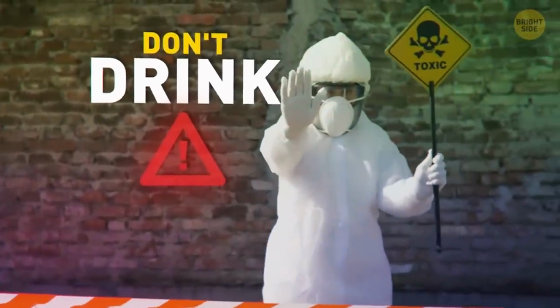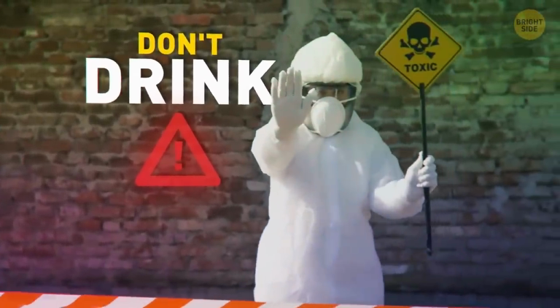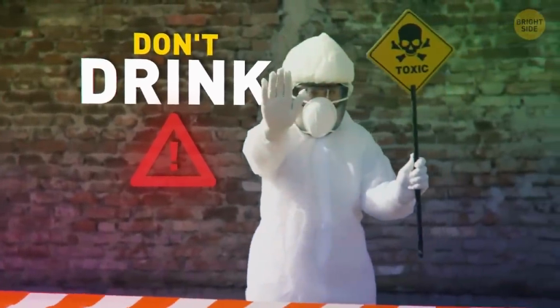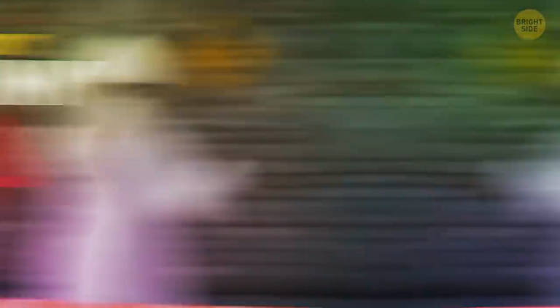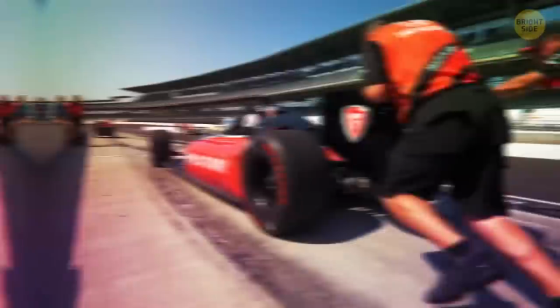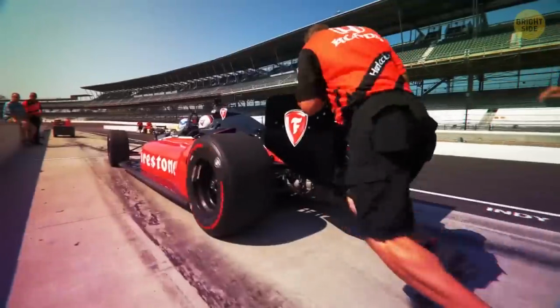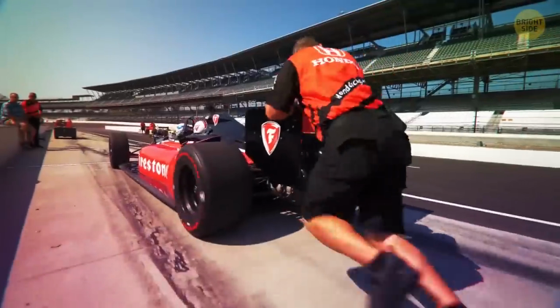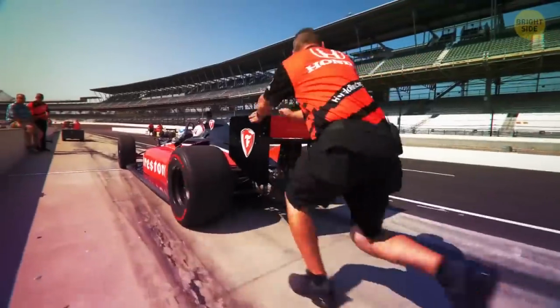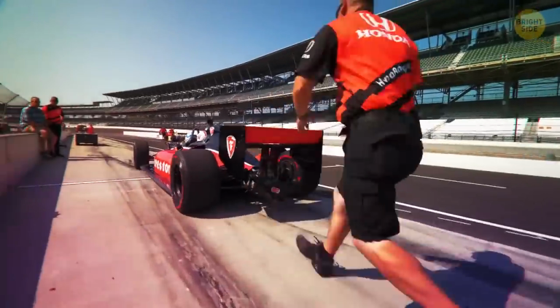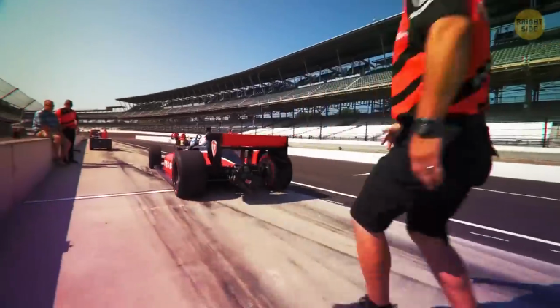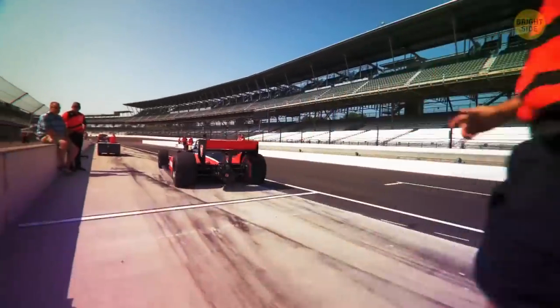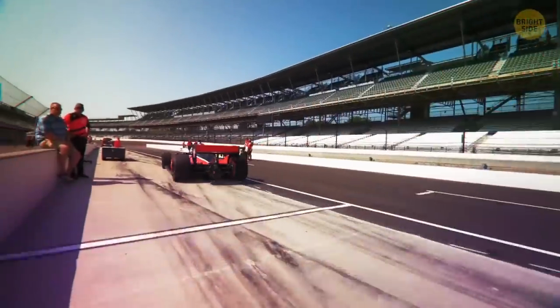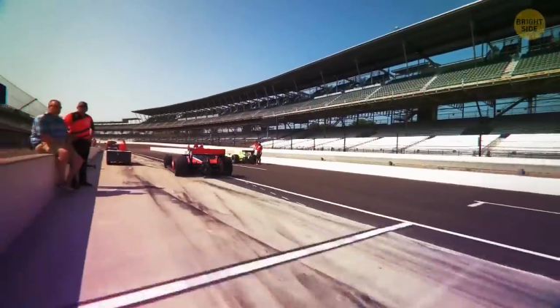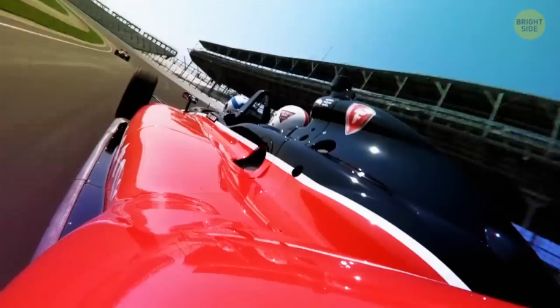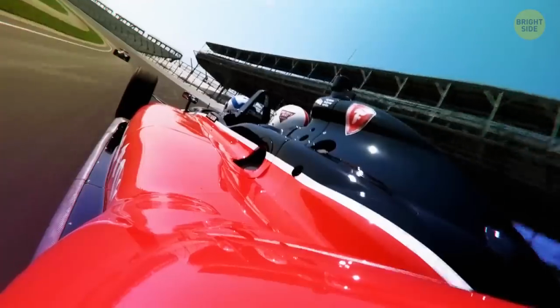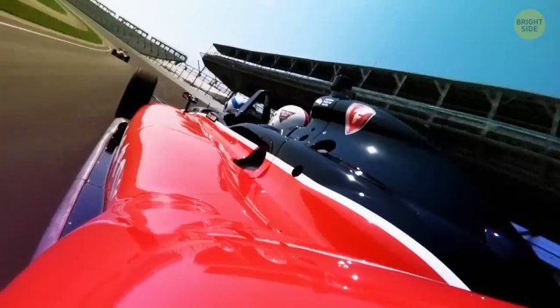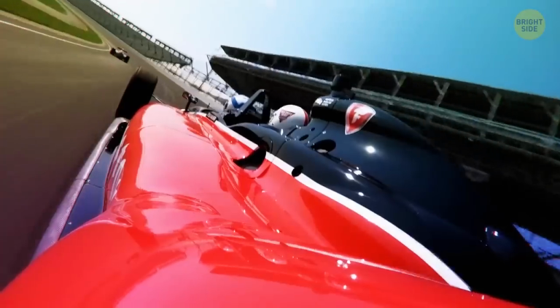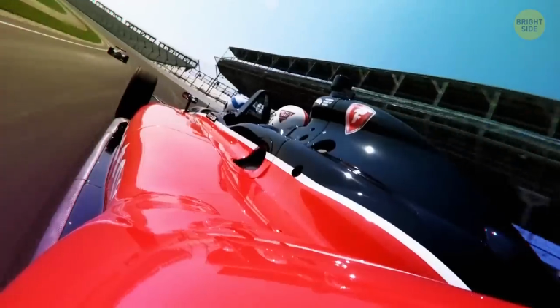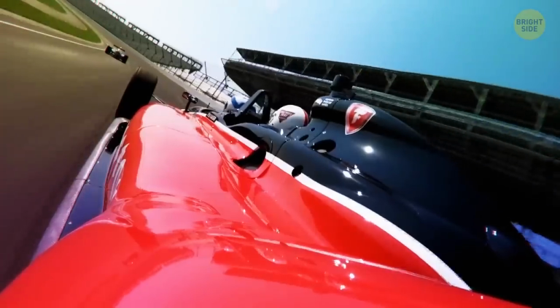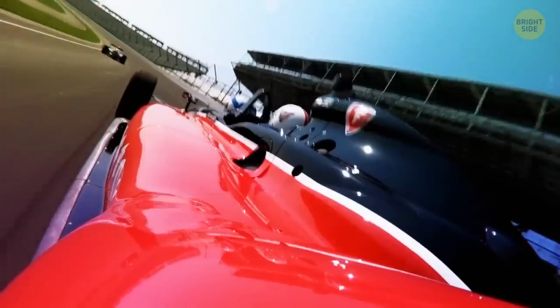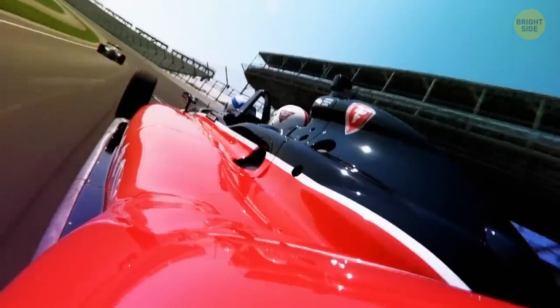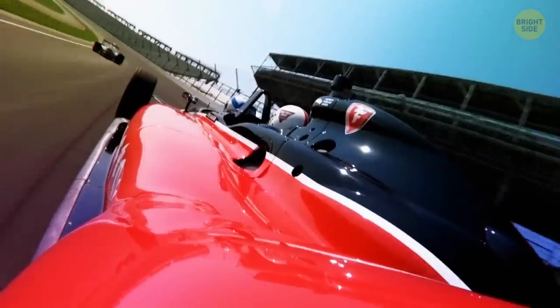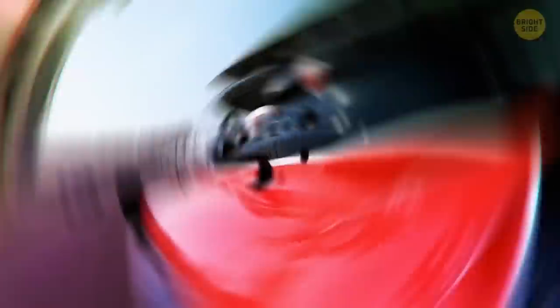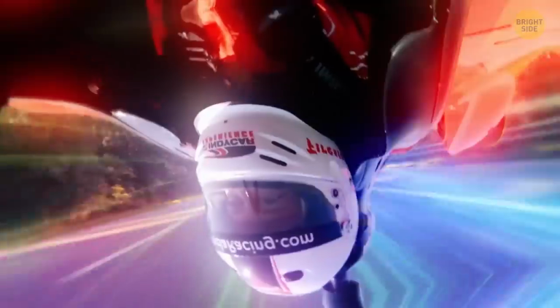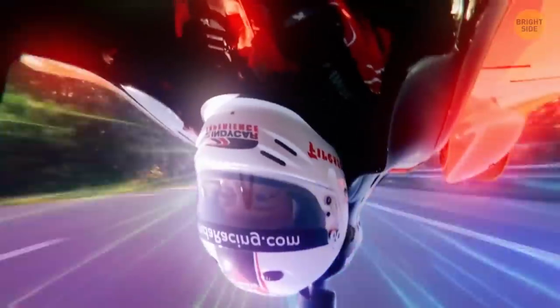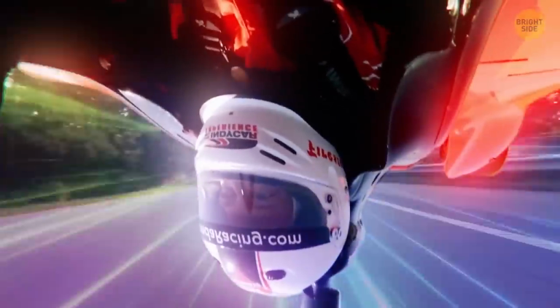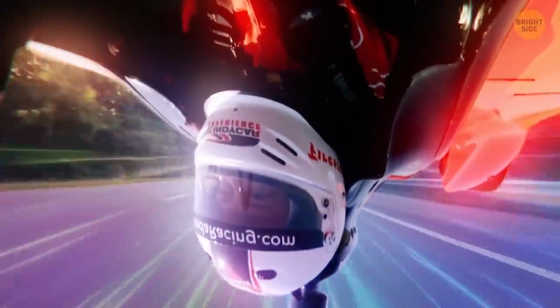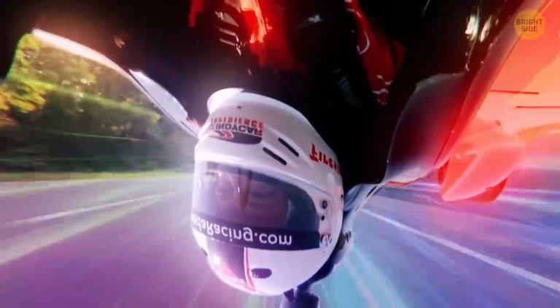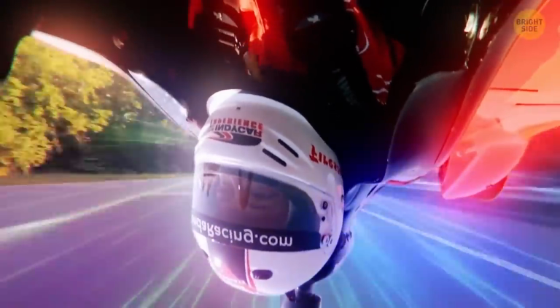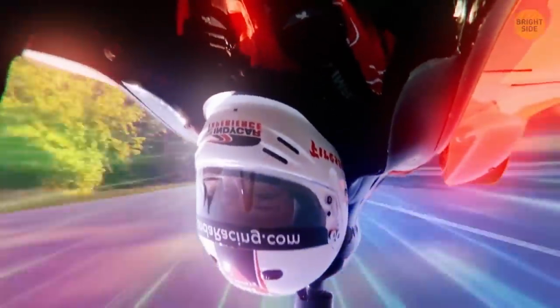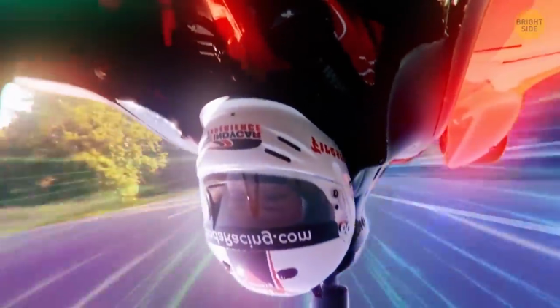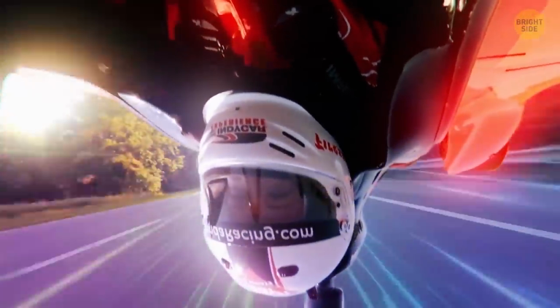Formula One racing cars are constructed in such a way that, at a certain speed, they could be driving on a ceiling.